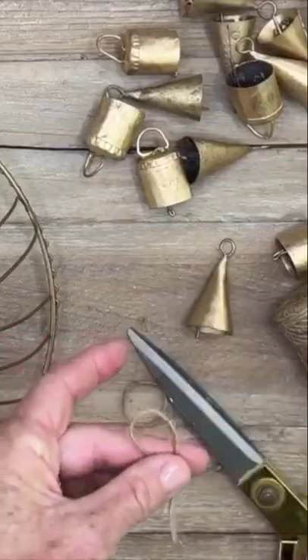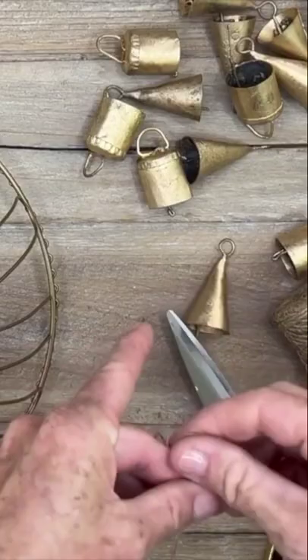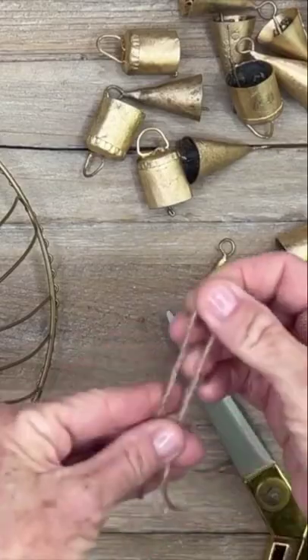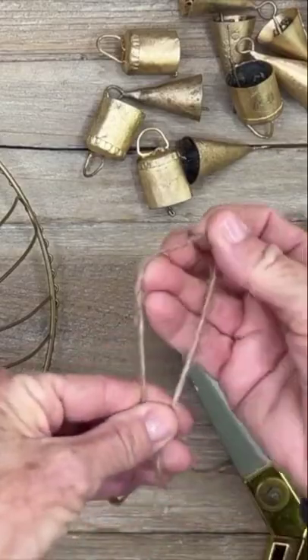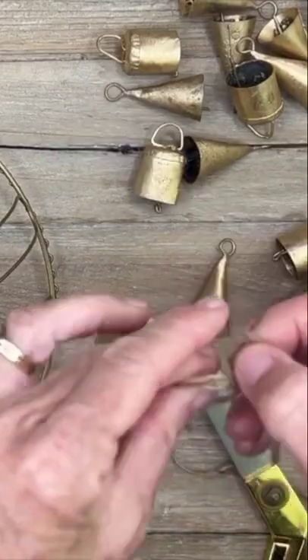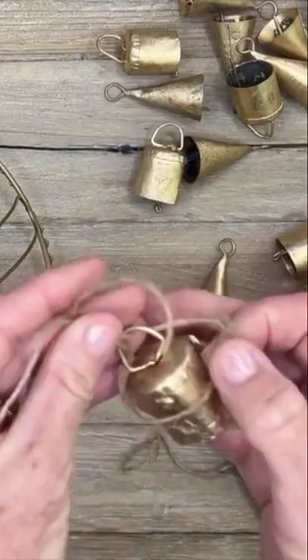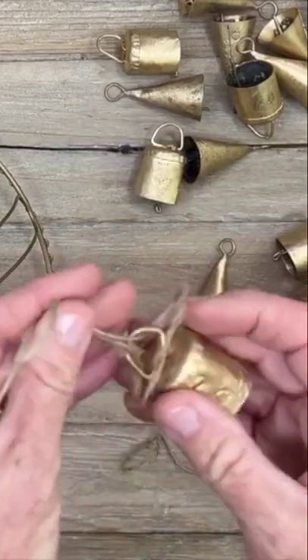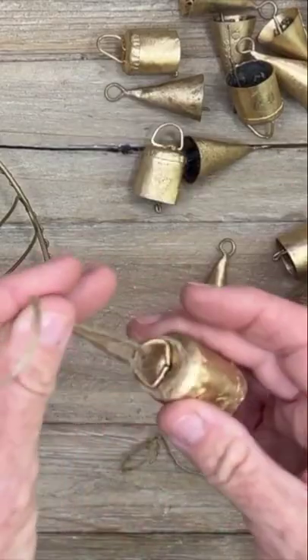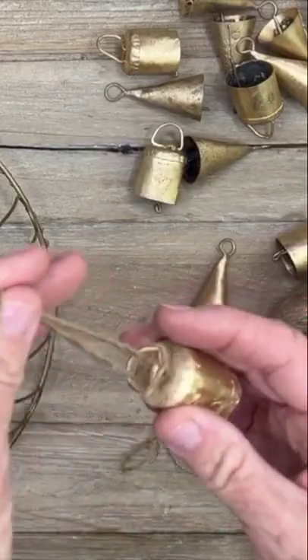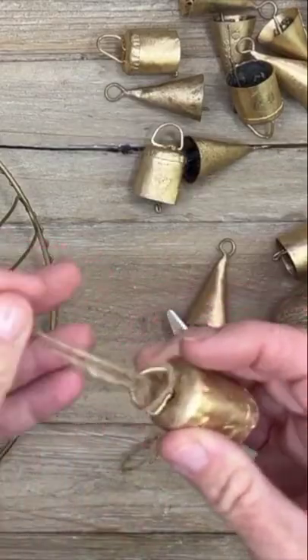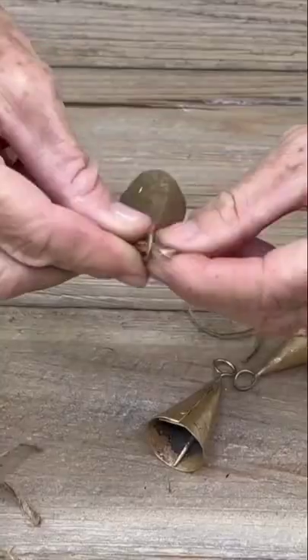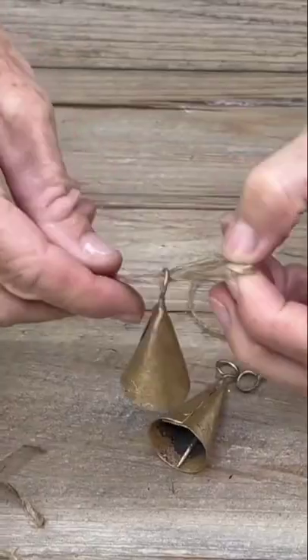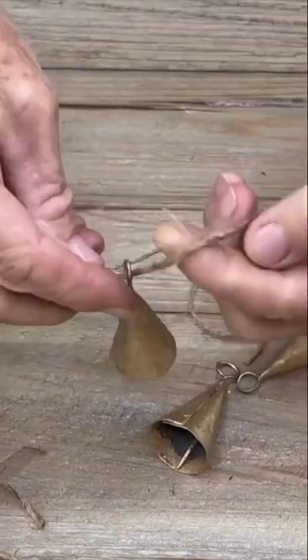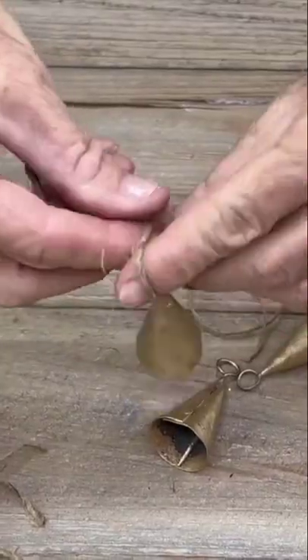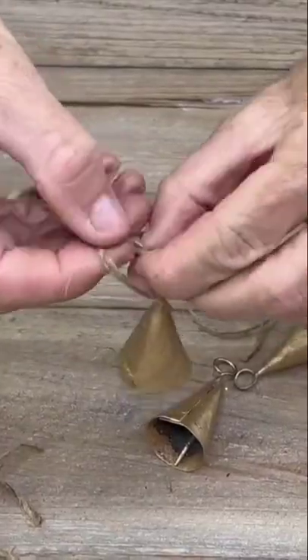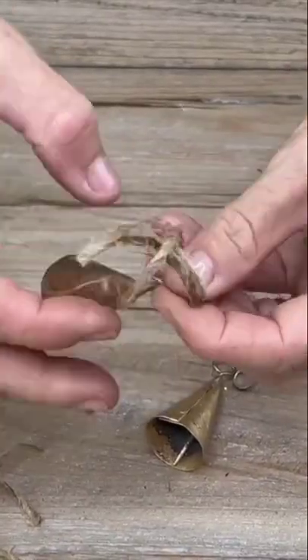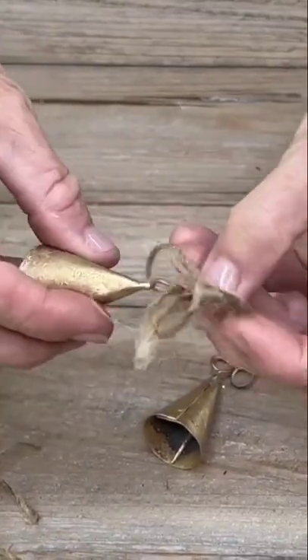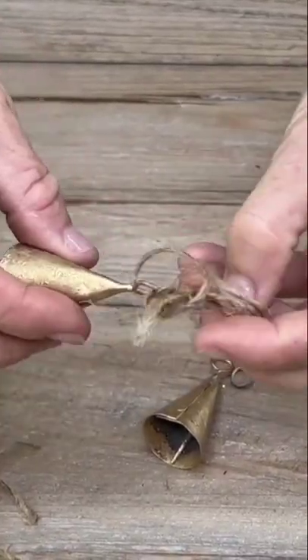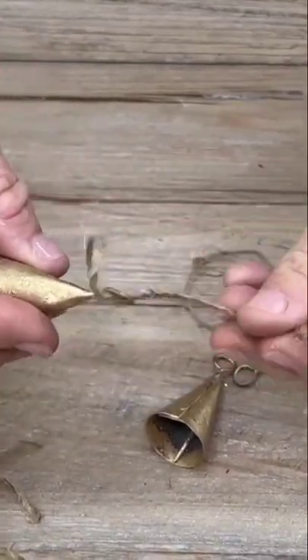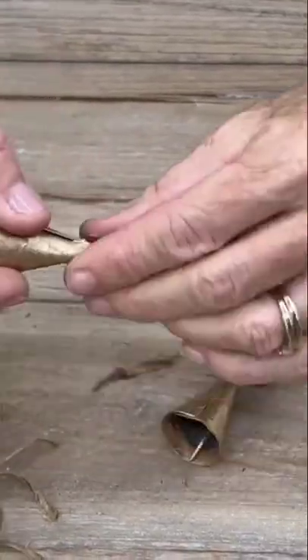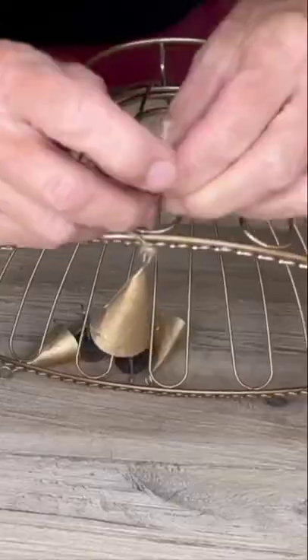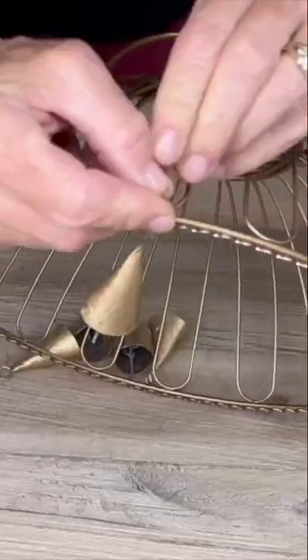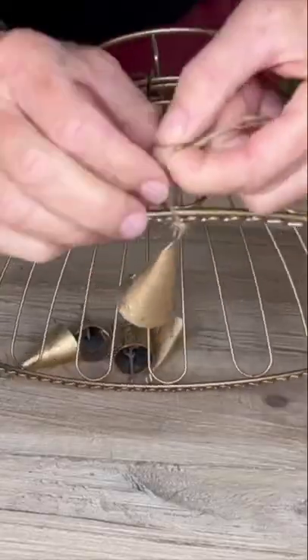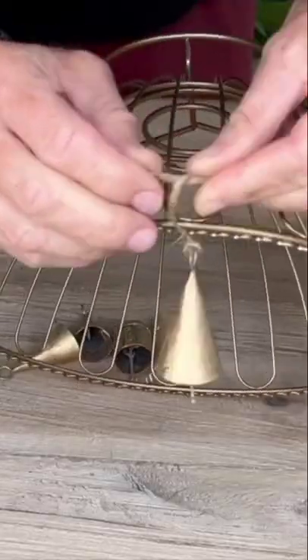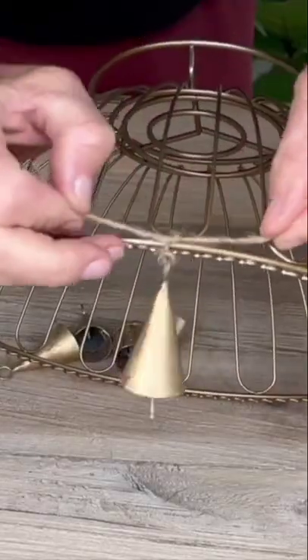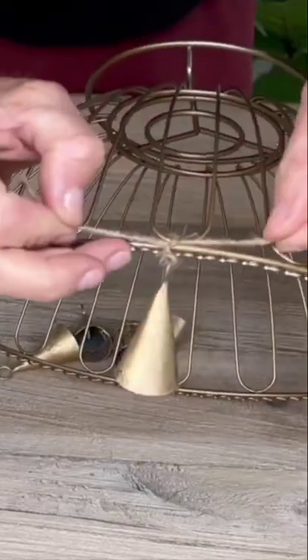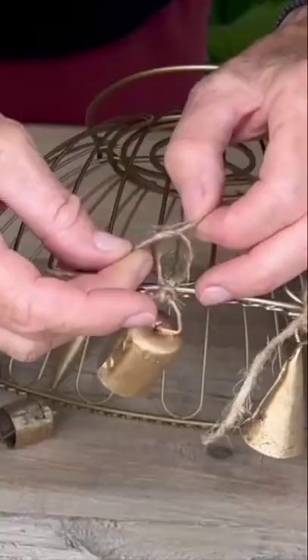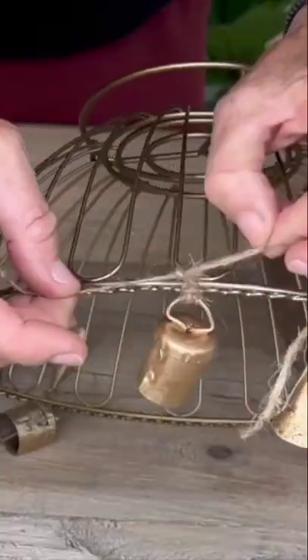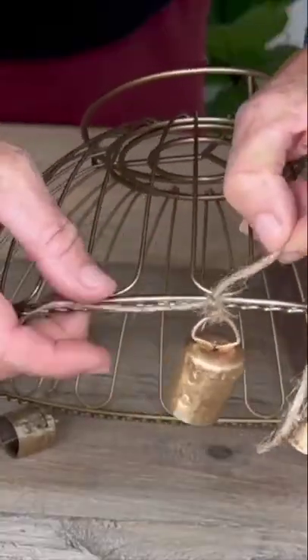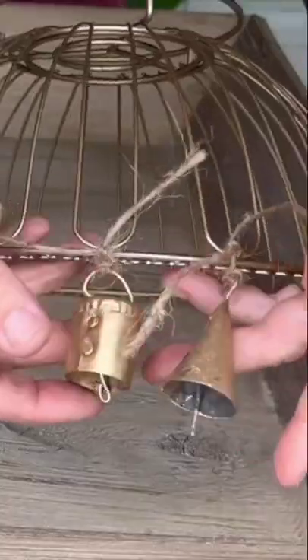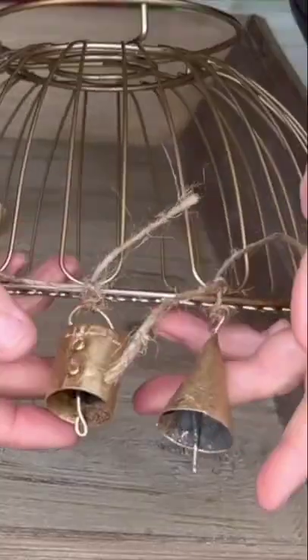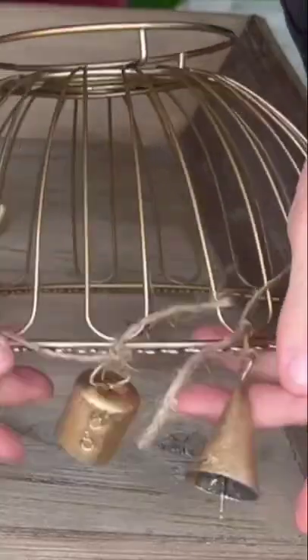Start cutting small pieces of rope, tying them to these bells, and attaching them to the bottom of the basket.